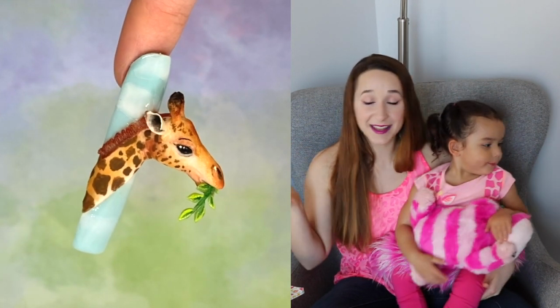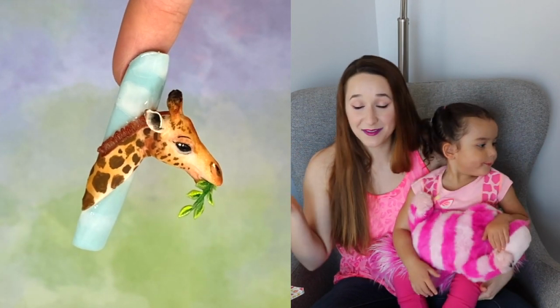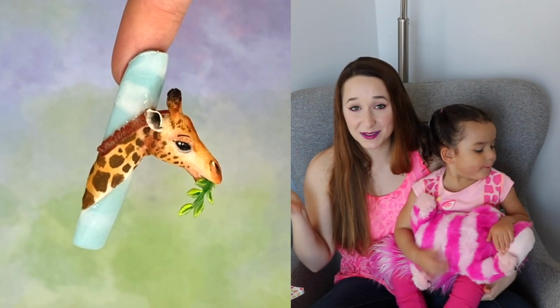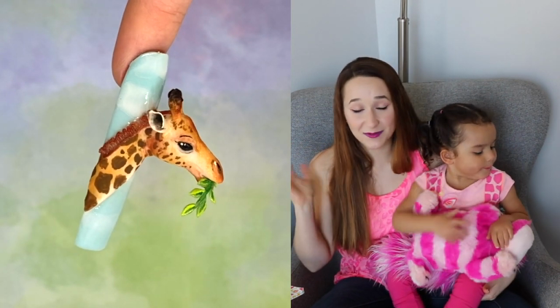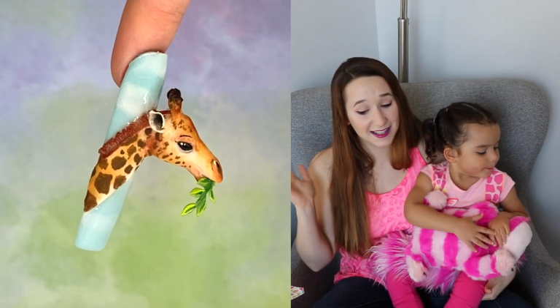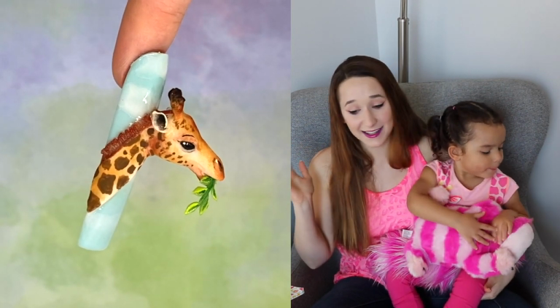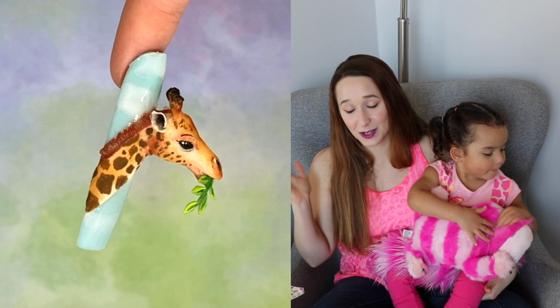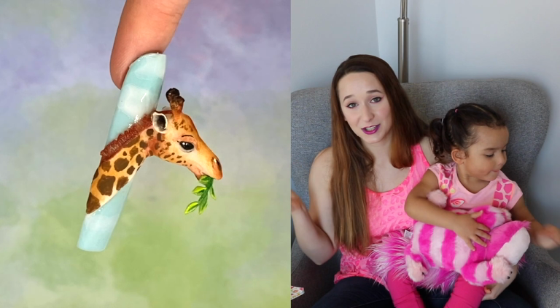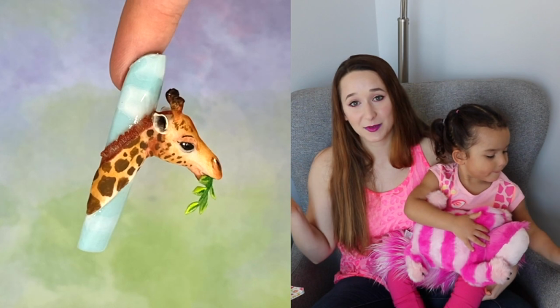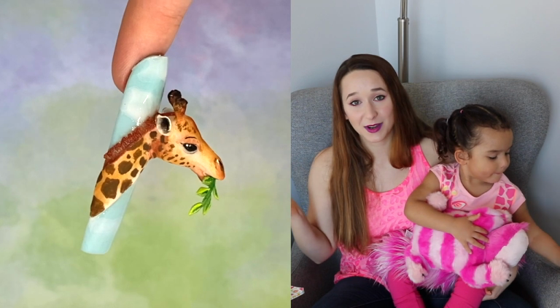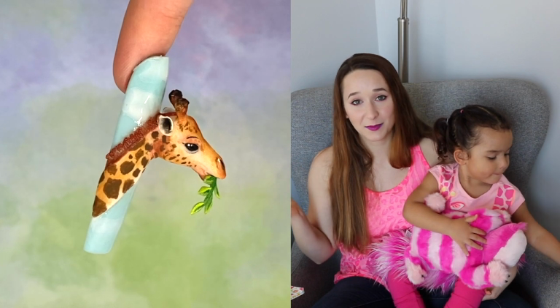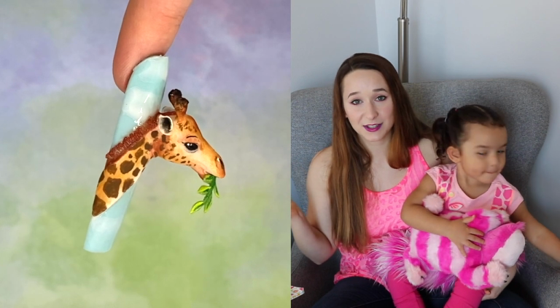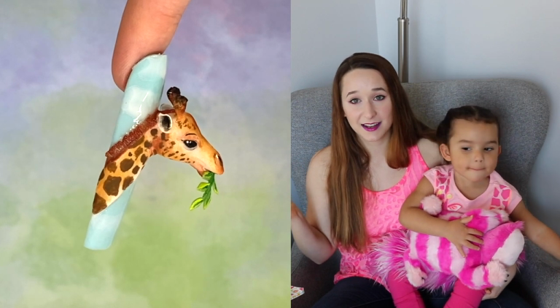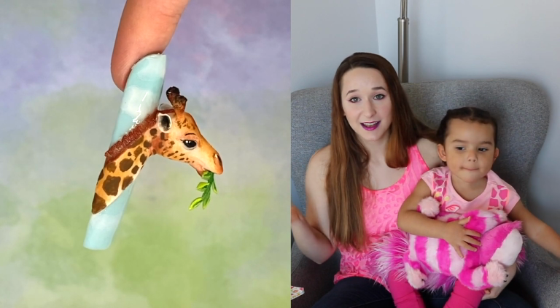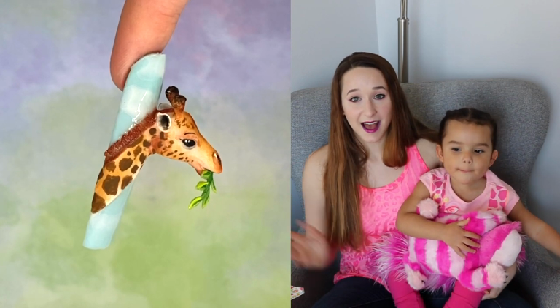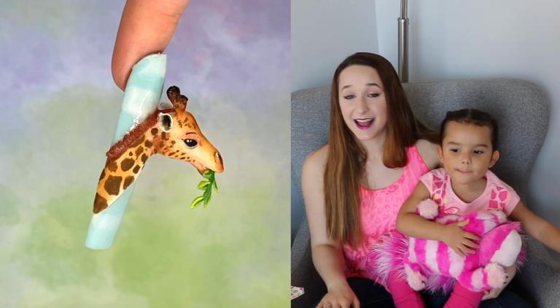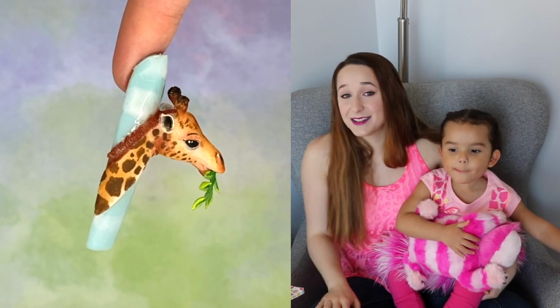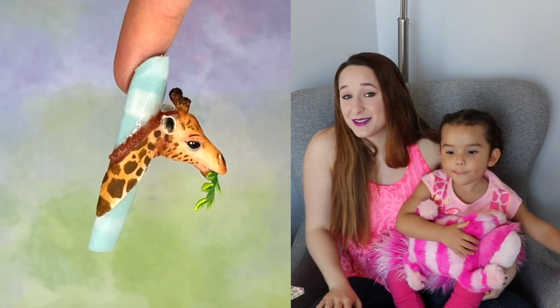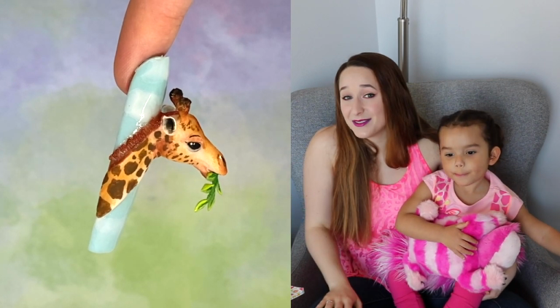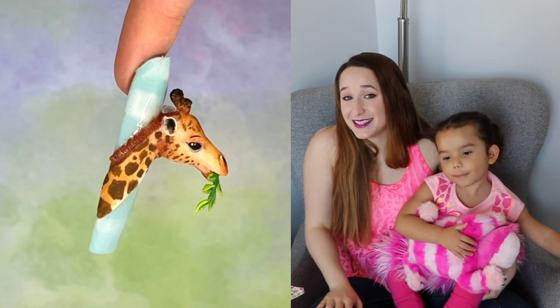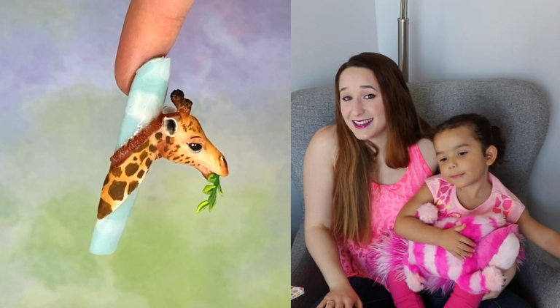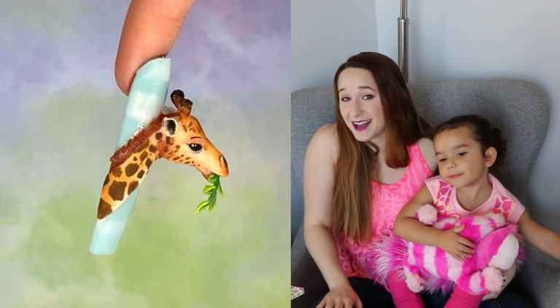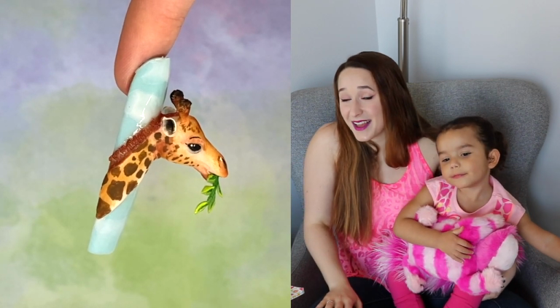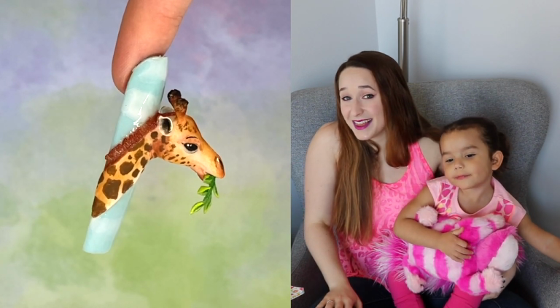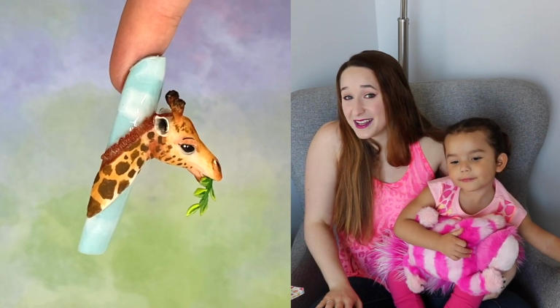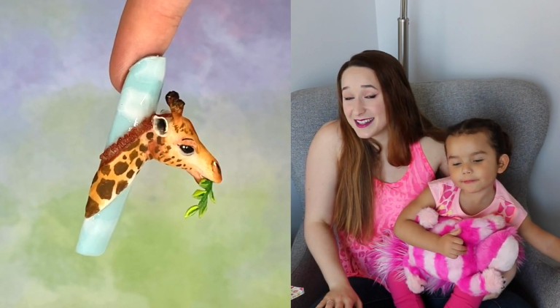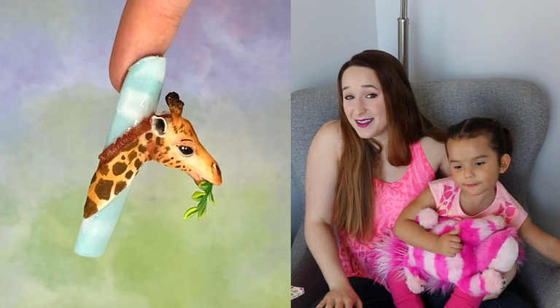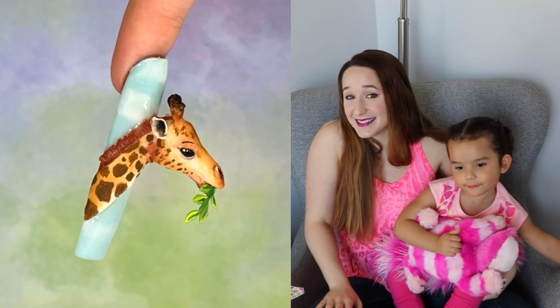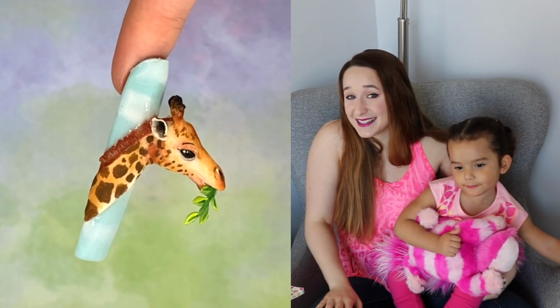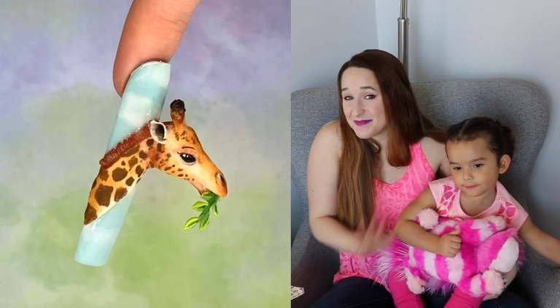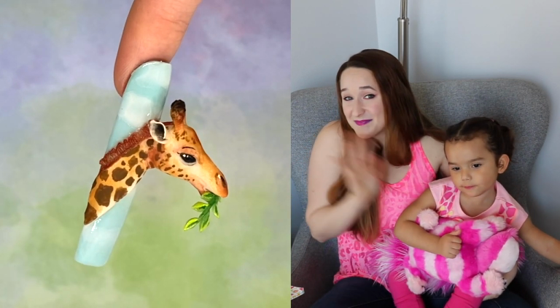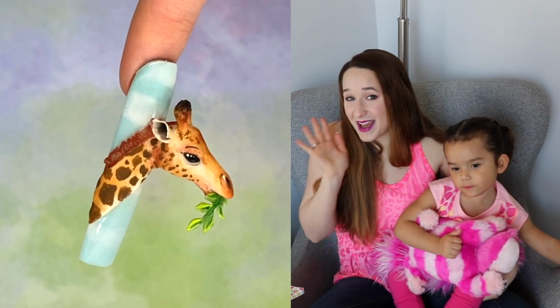I love this design so much. I'm a giraffe person, so definitely I love it. I'll see you guys next time. Bye!